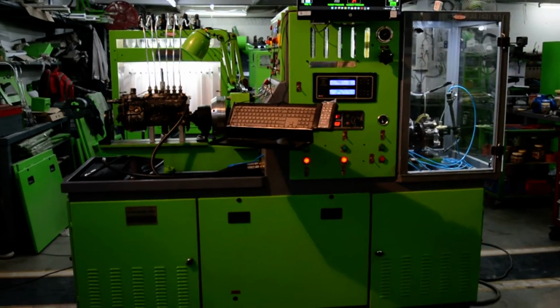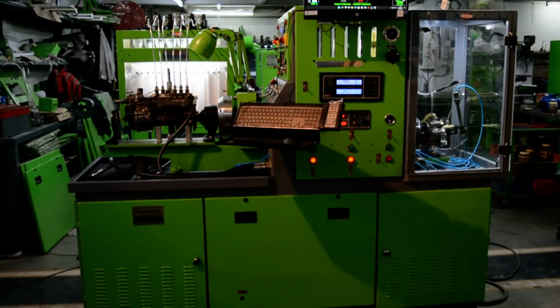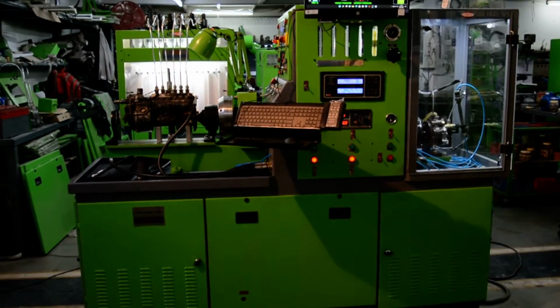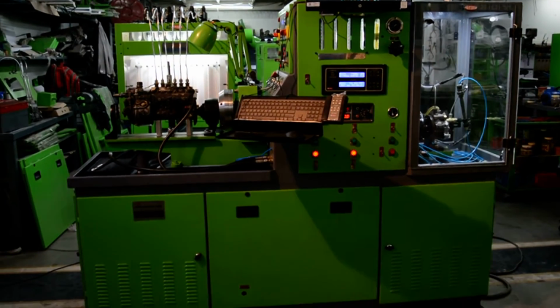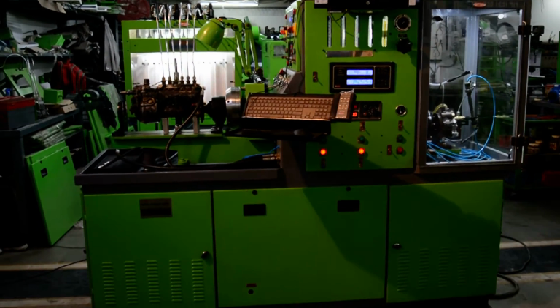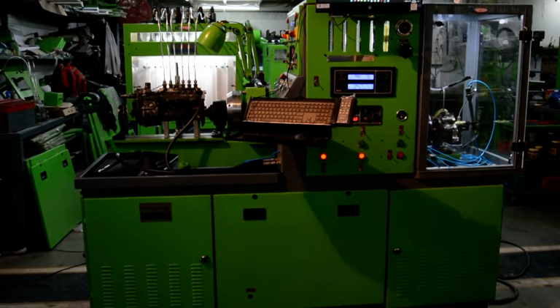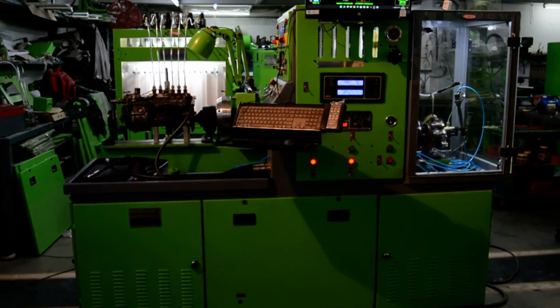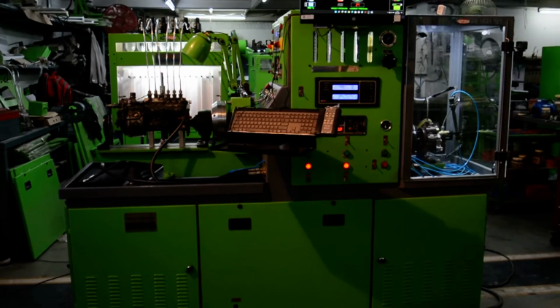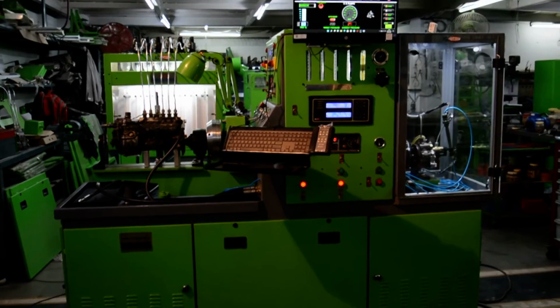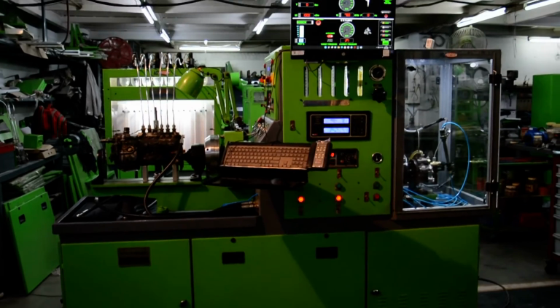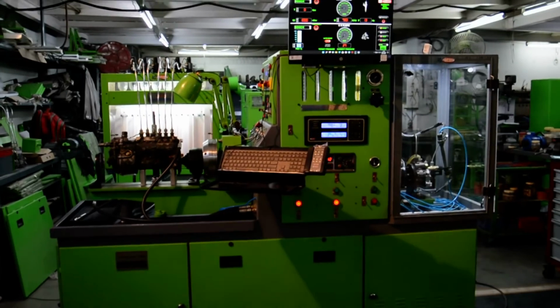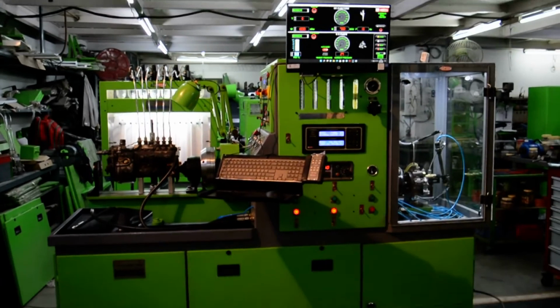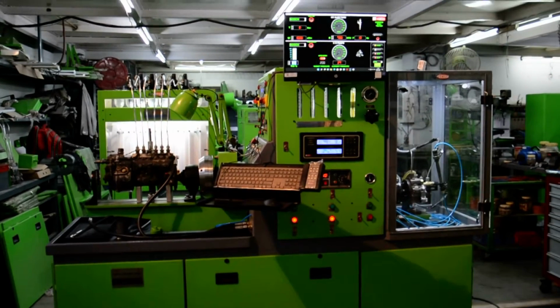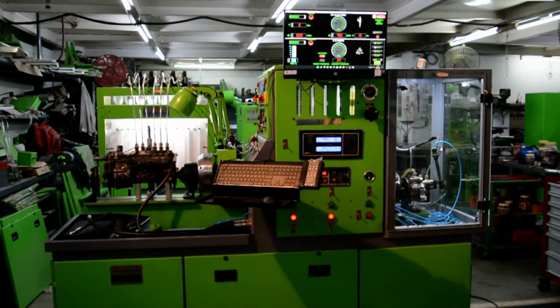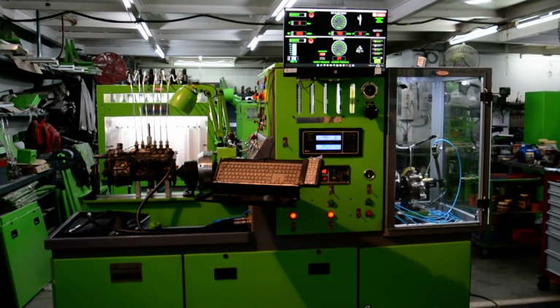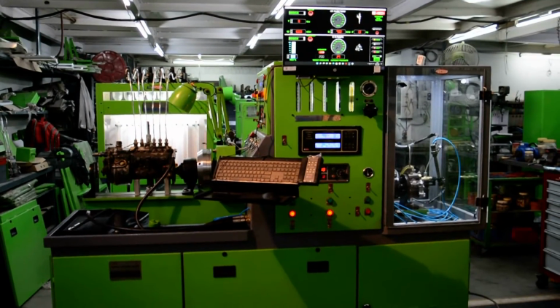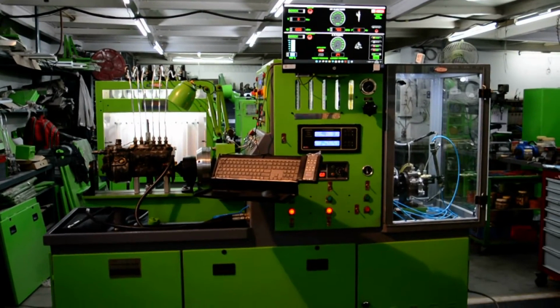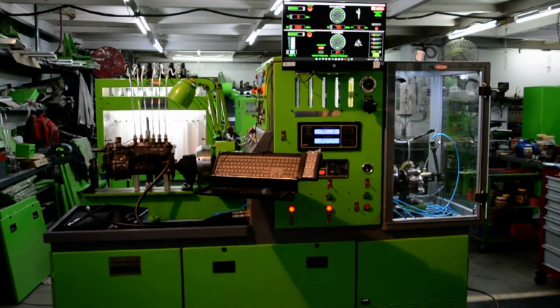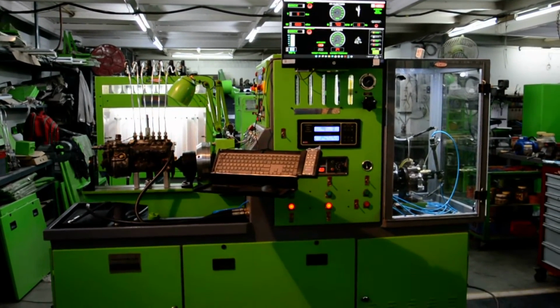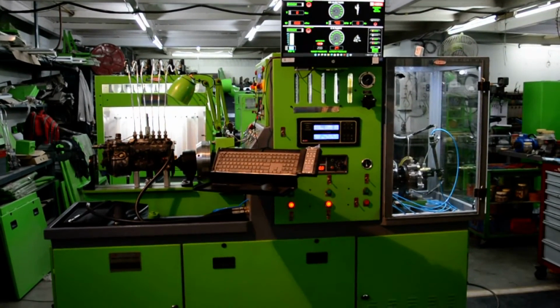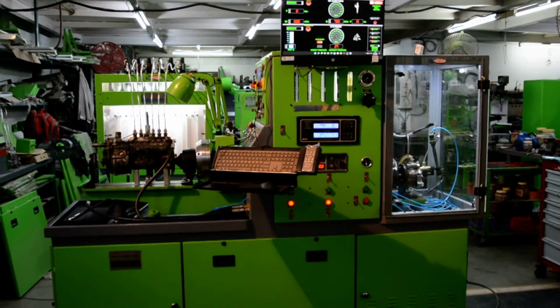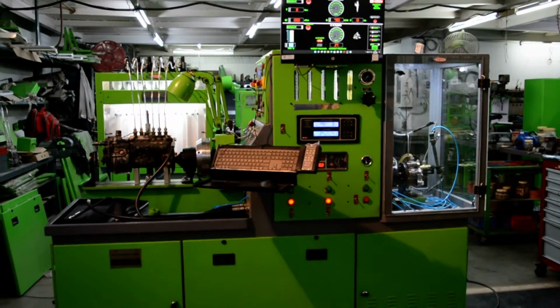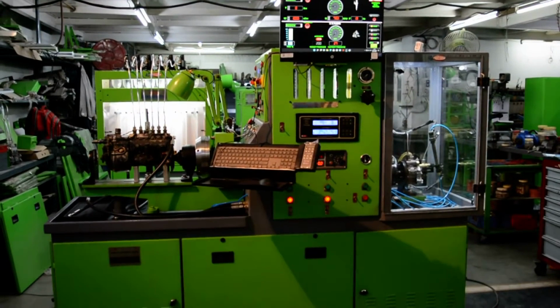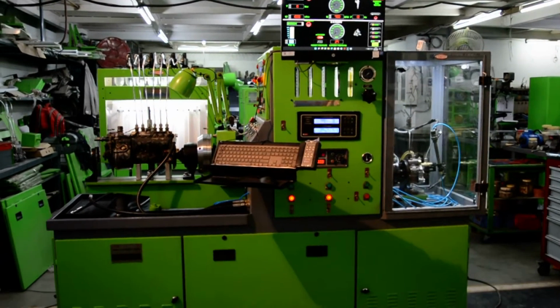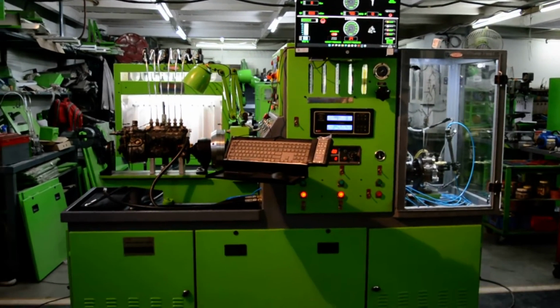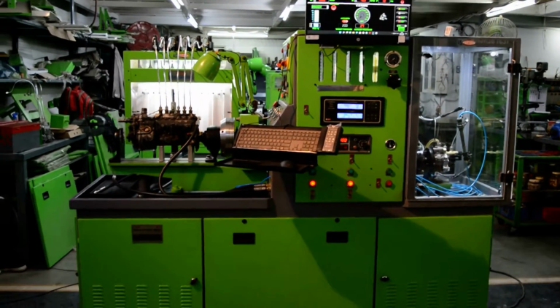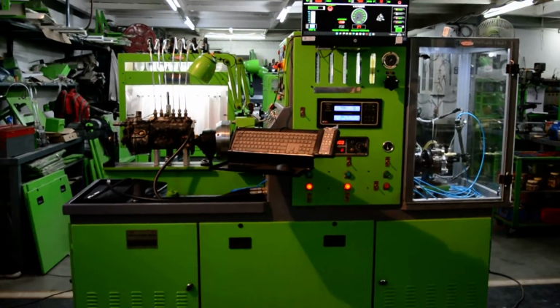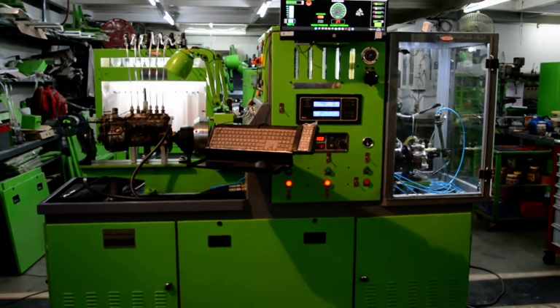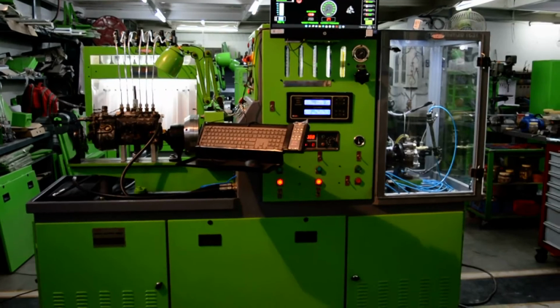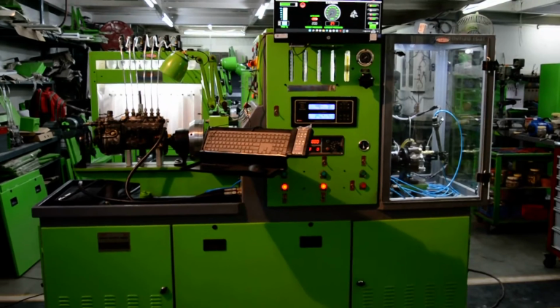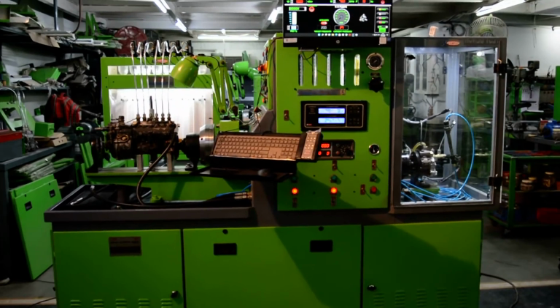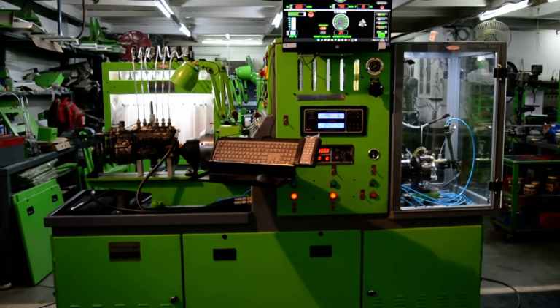This is a double diamond test bench, dual operator test bench, manufactured by Indian Machine Tool AG Precision.